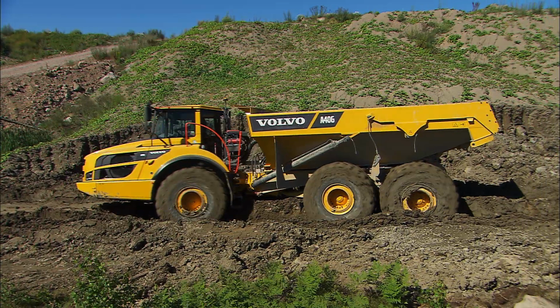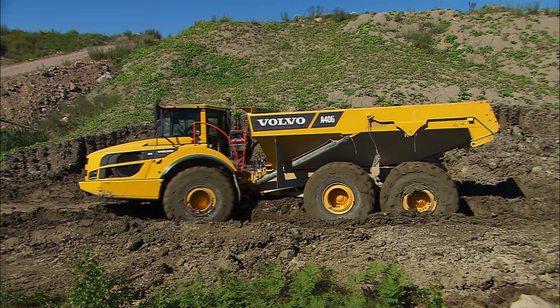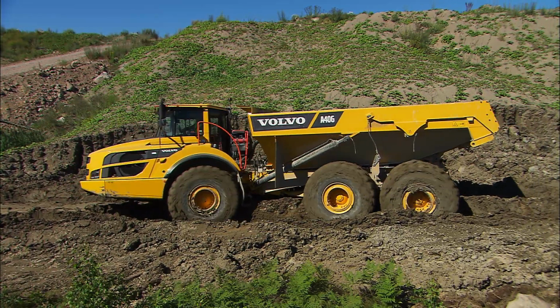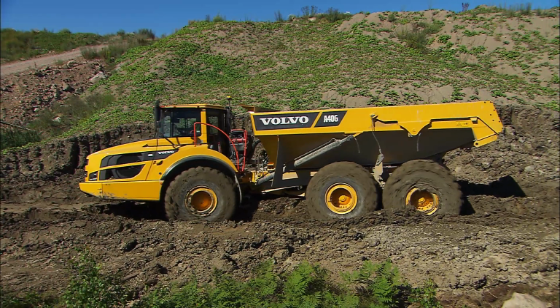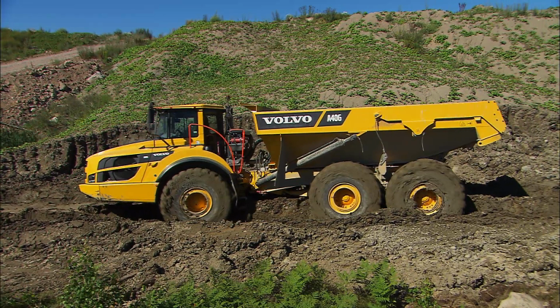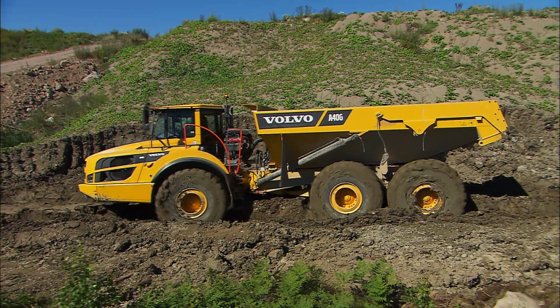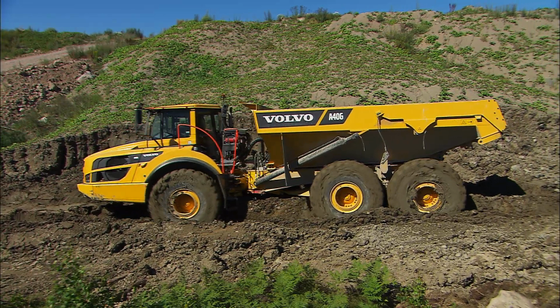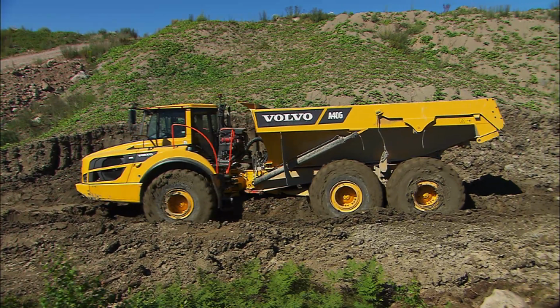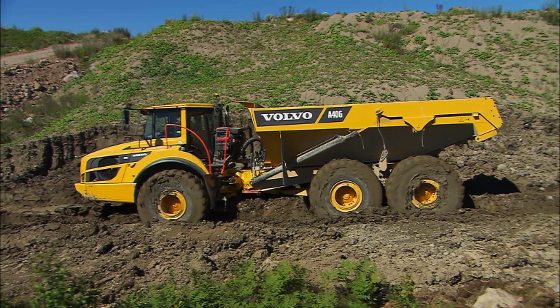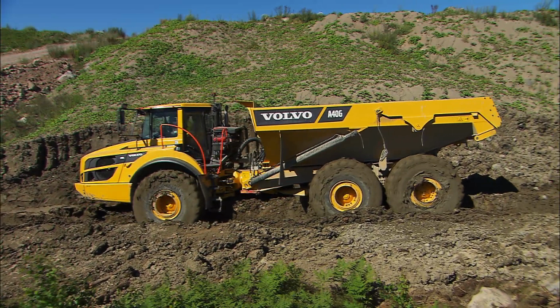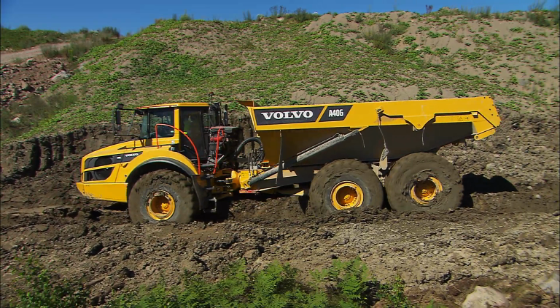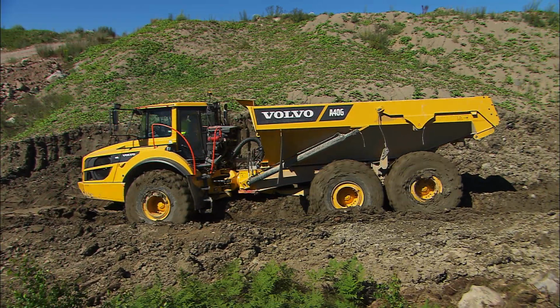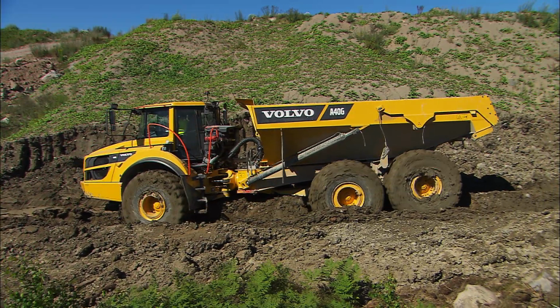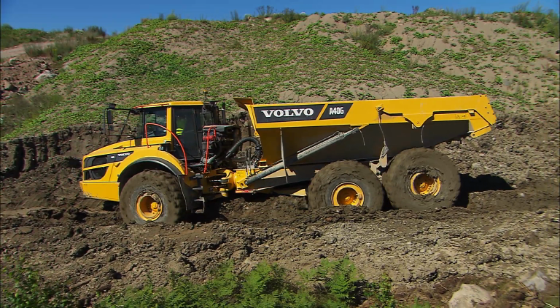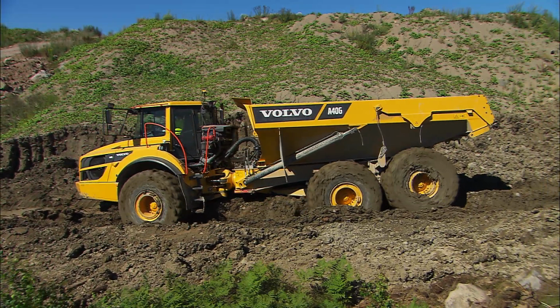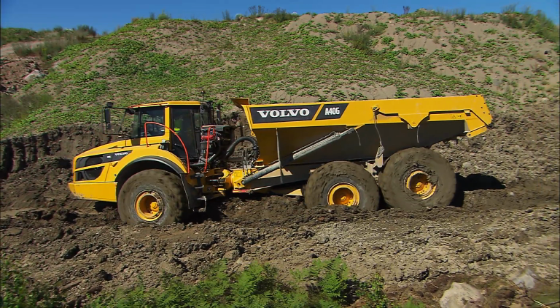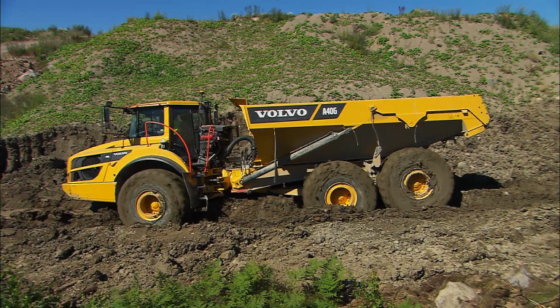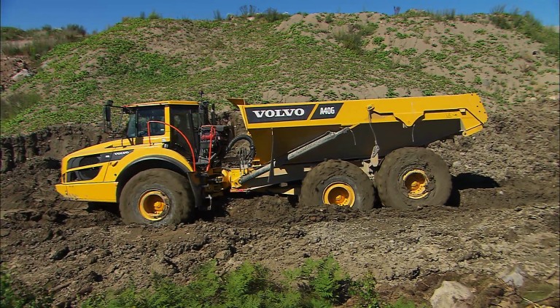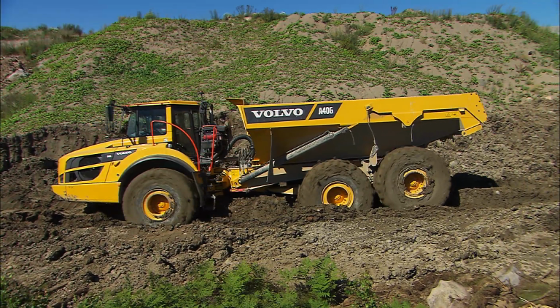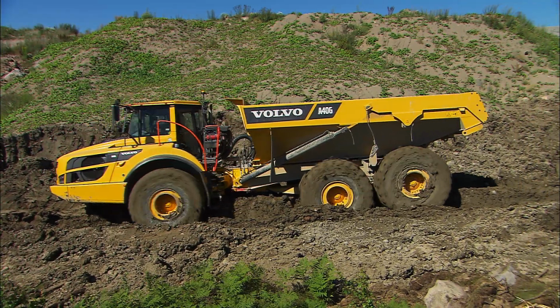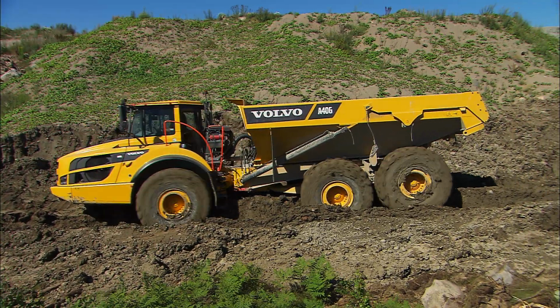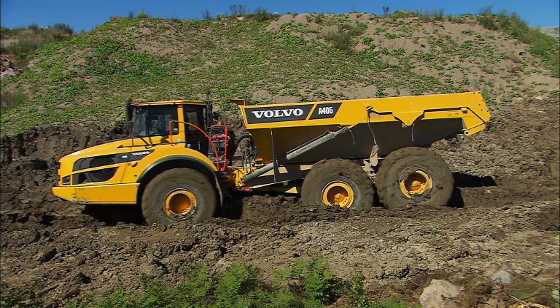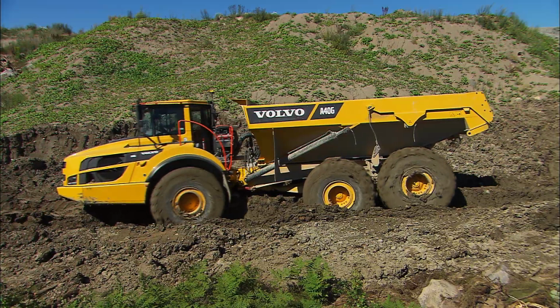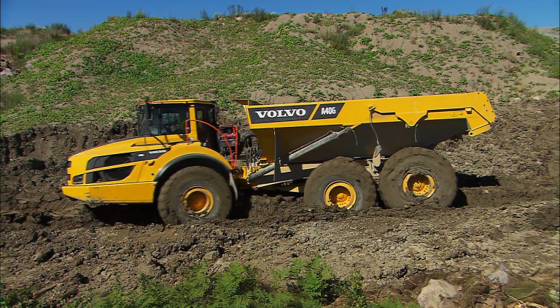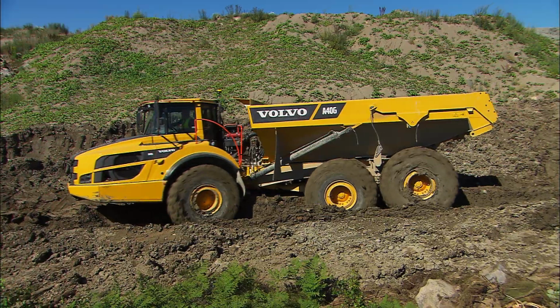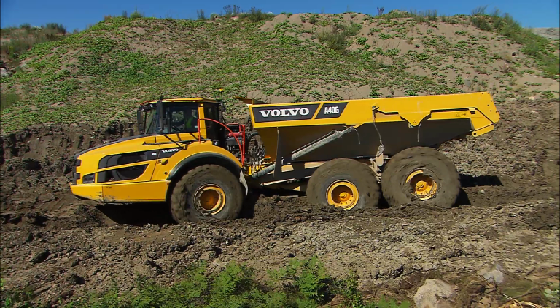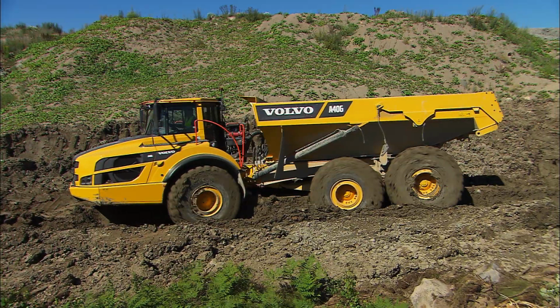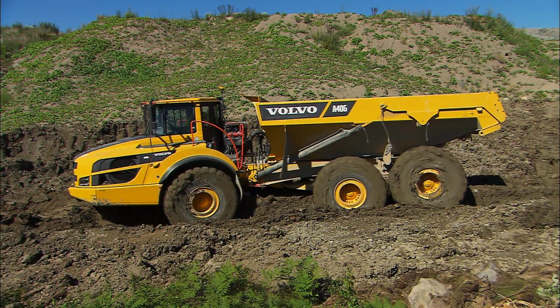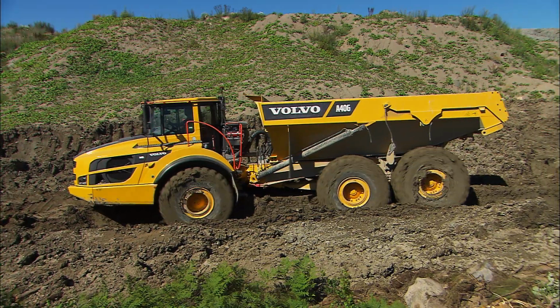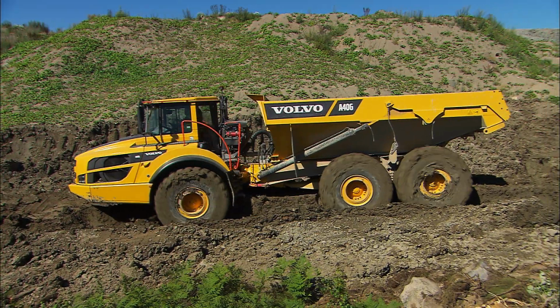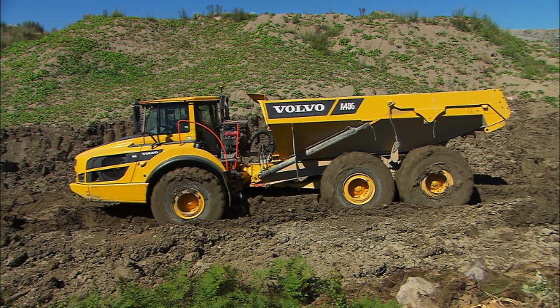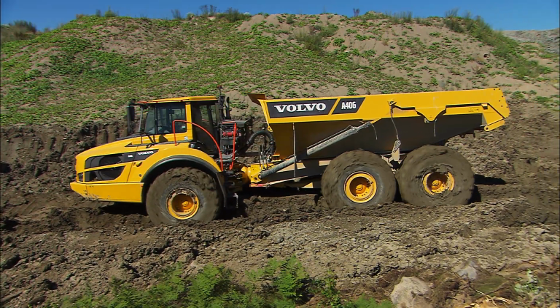Try using the duck walk technique together with the All Diff Locks Floor Button if you get stuck.